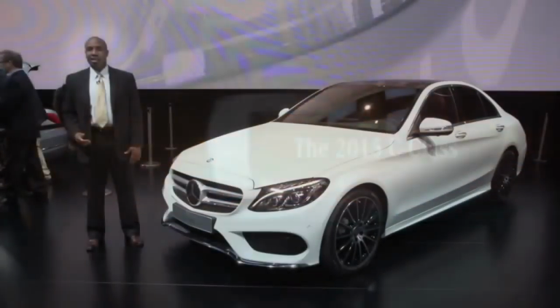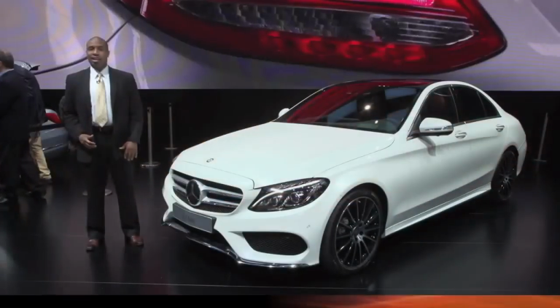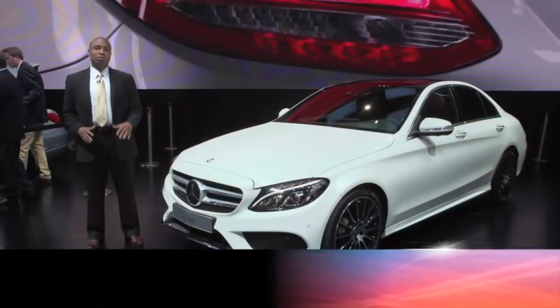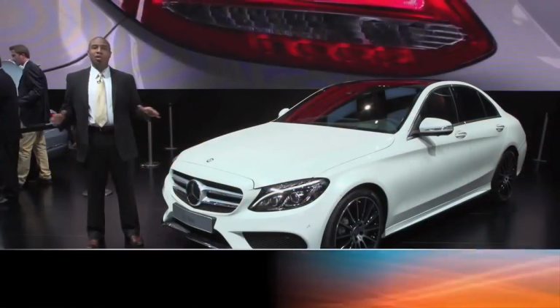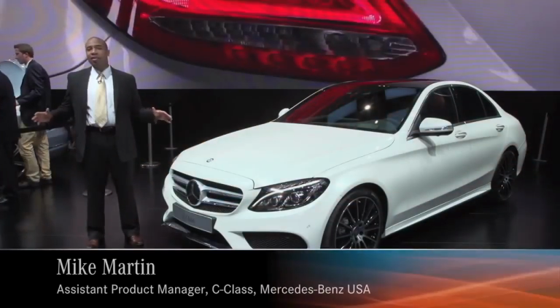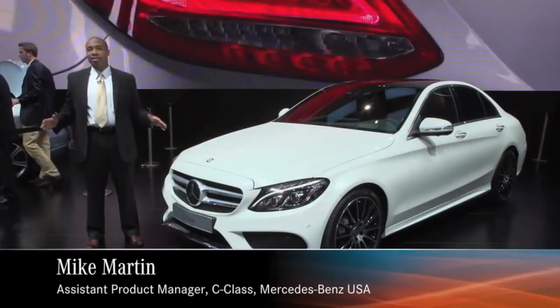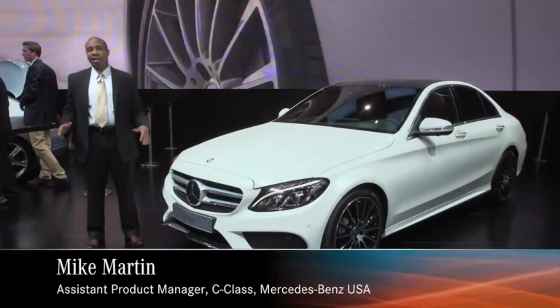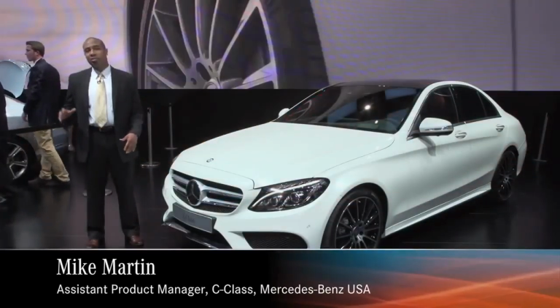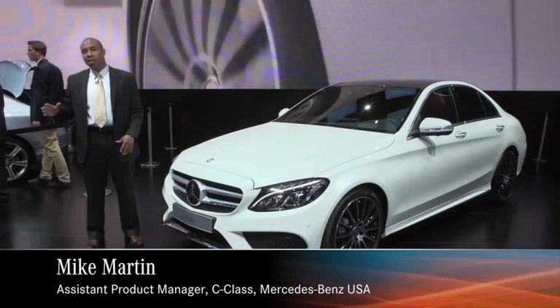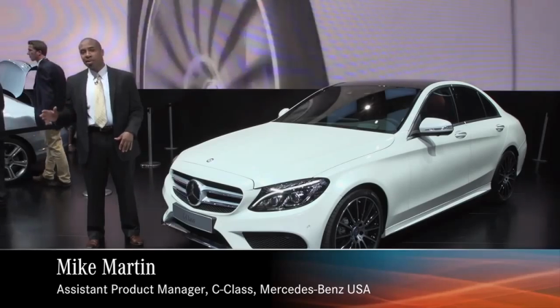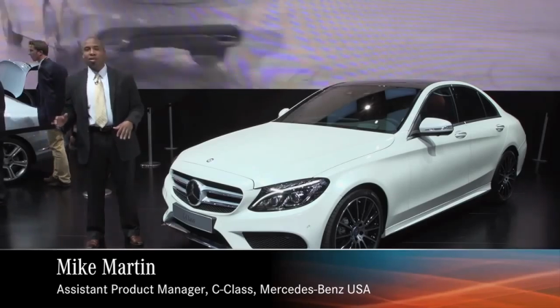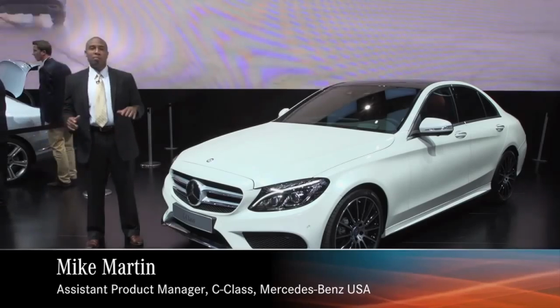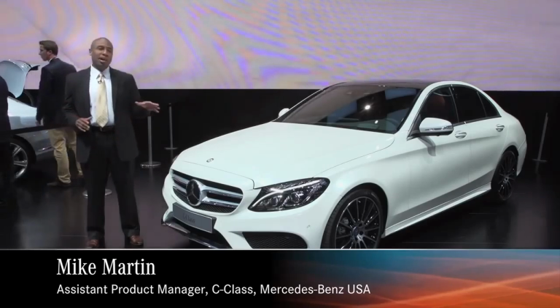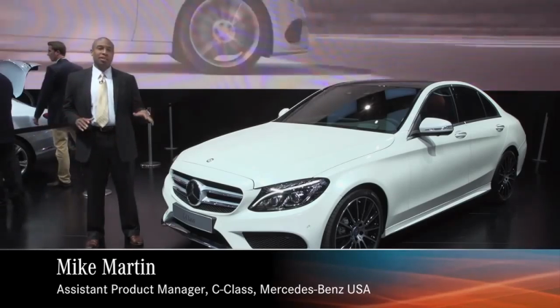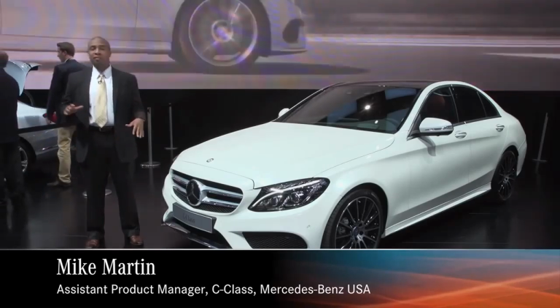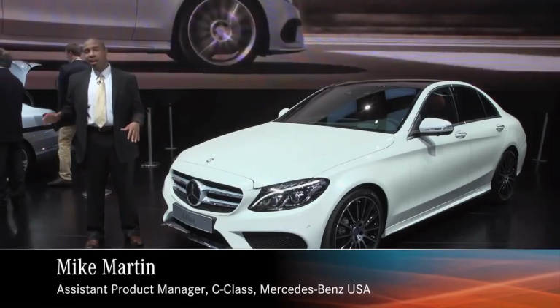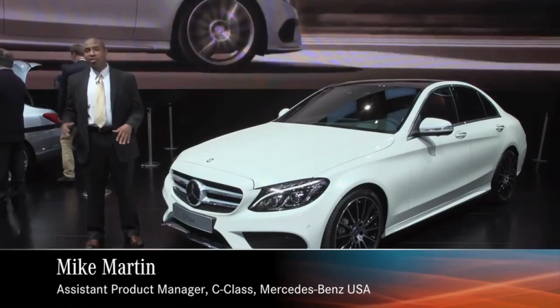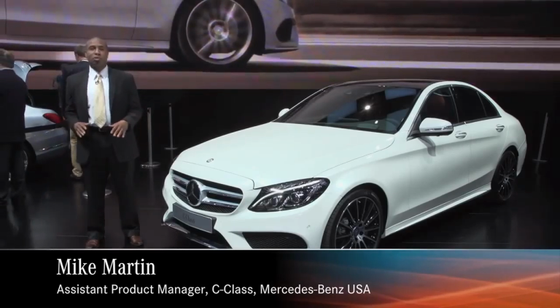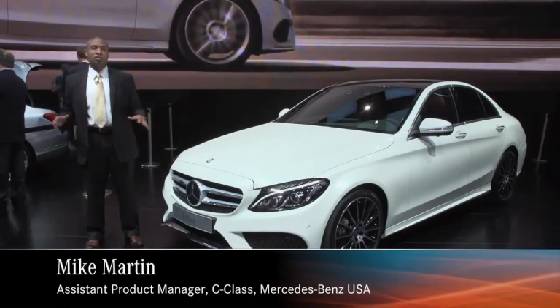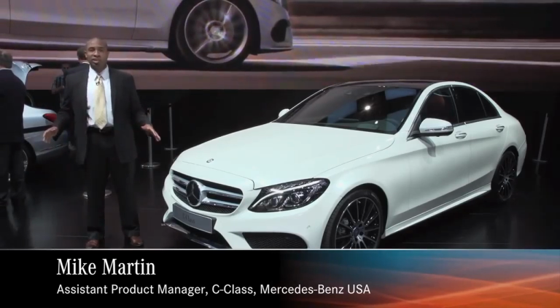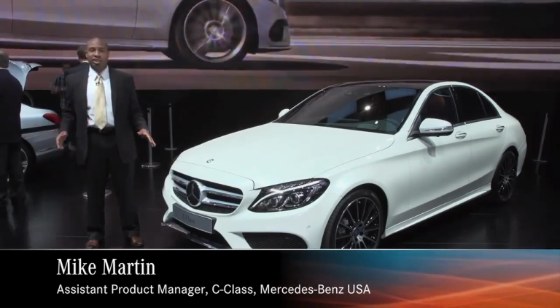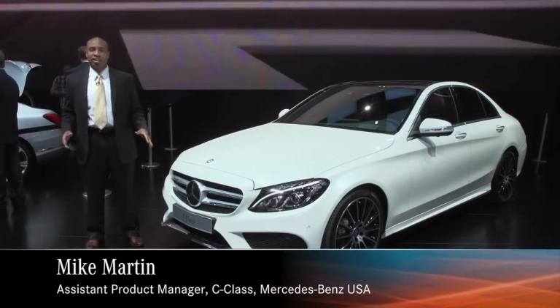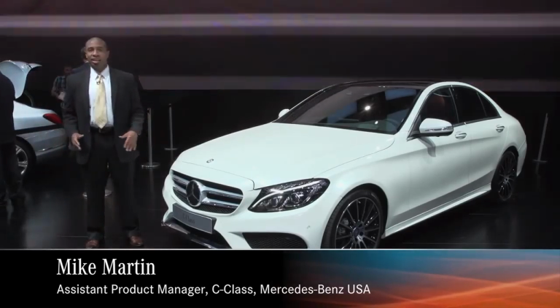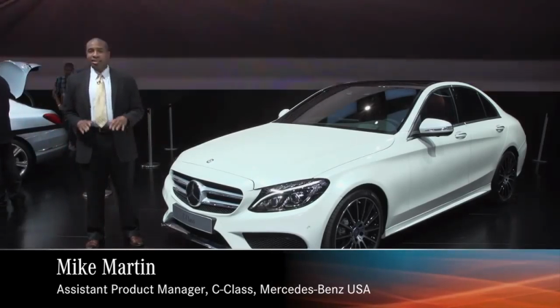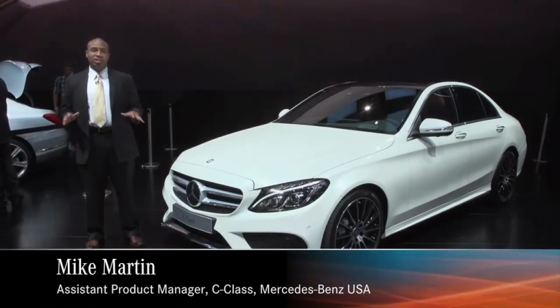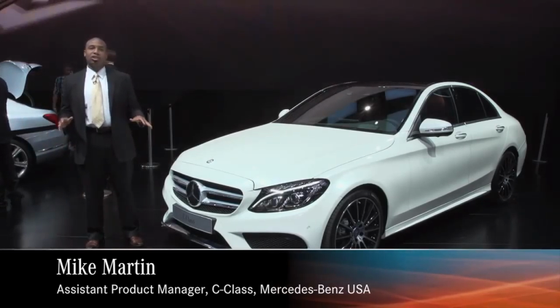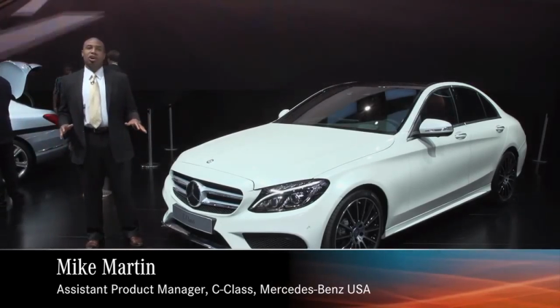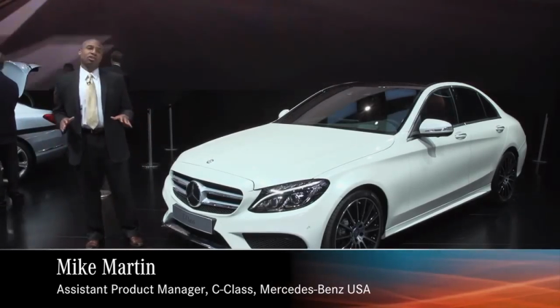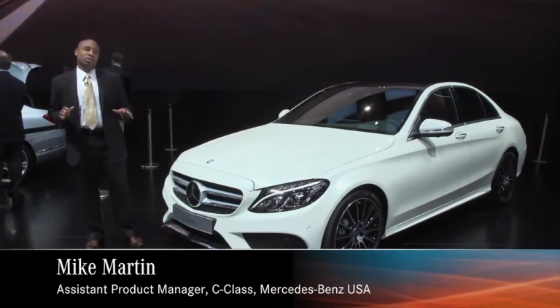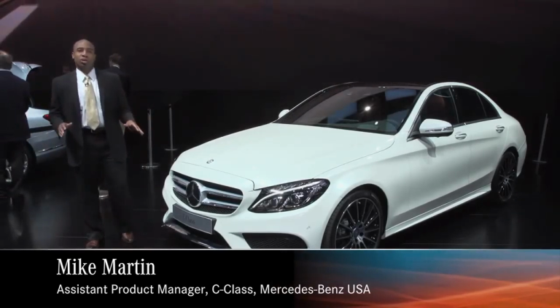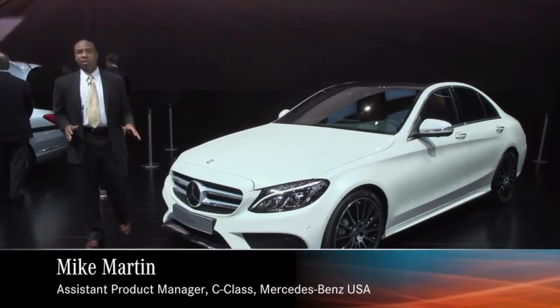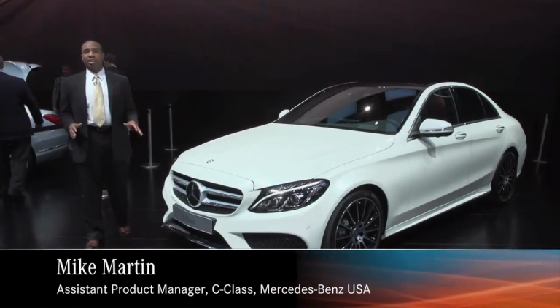It's more of everything. It's bigger, better, faster, more efficient. This is the car you're going to want to be in.